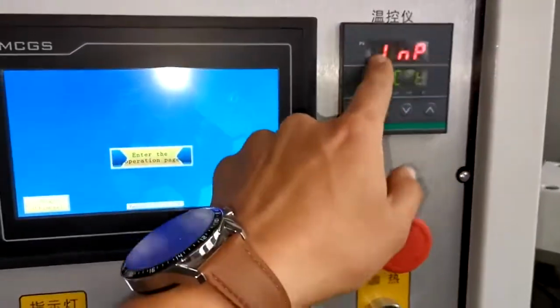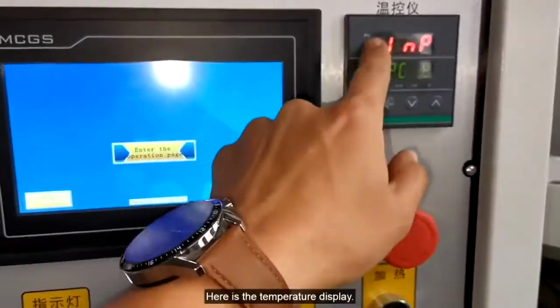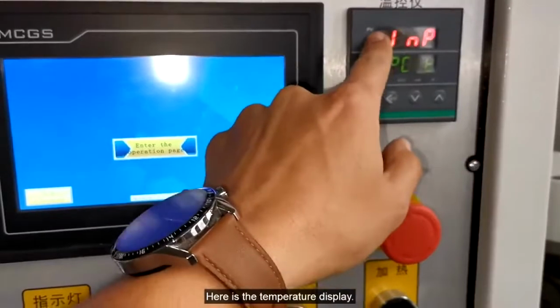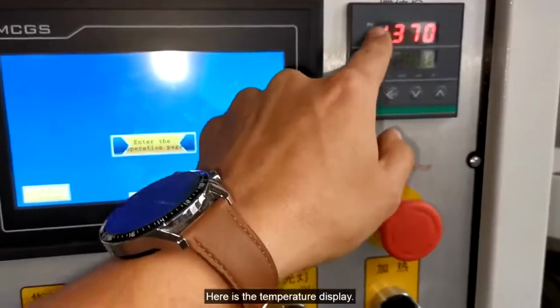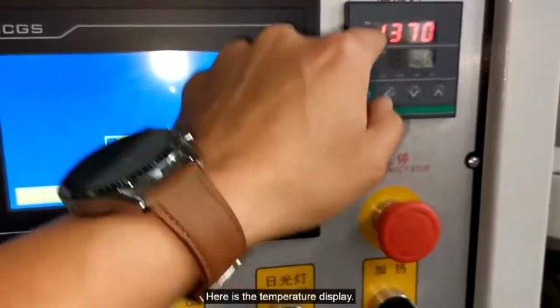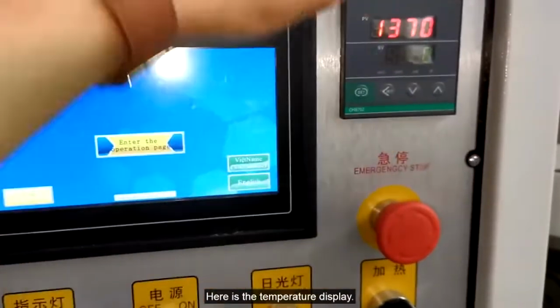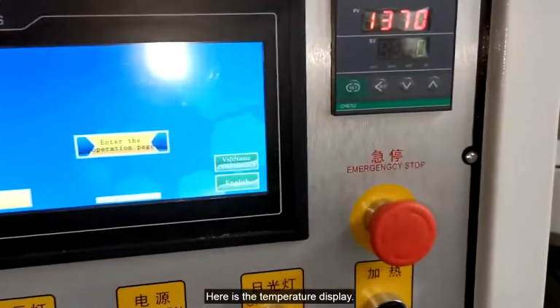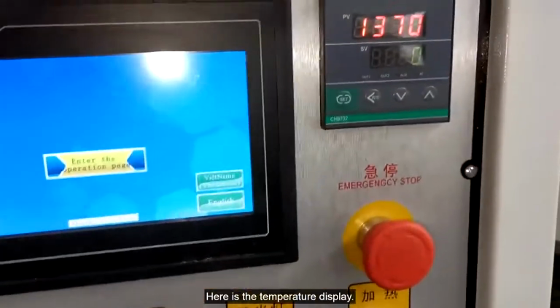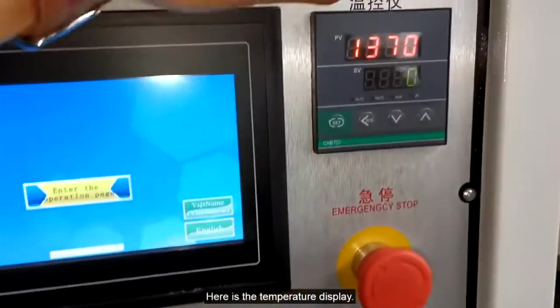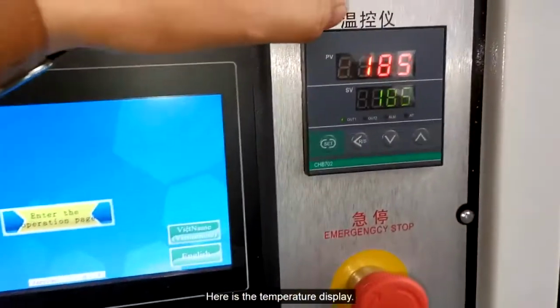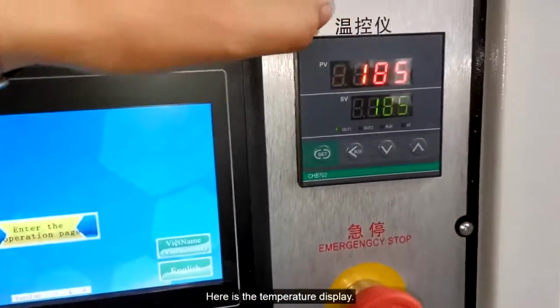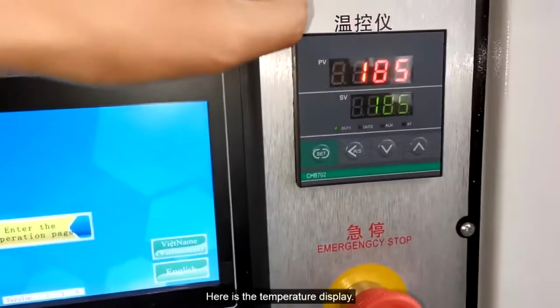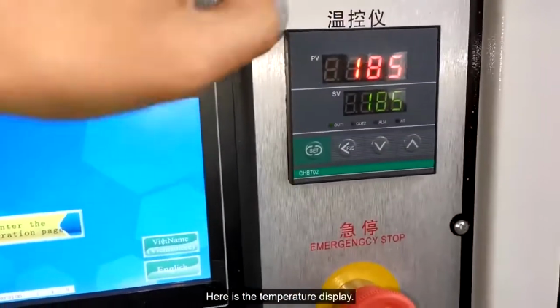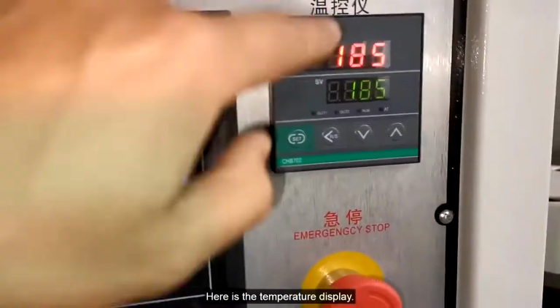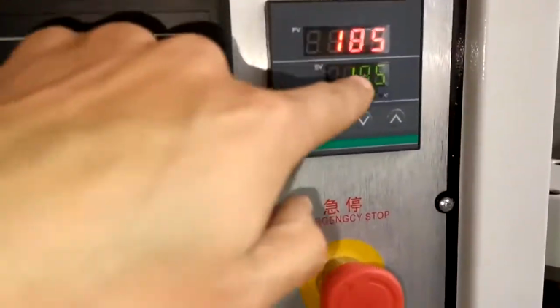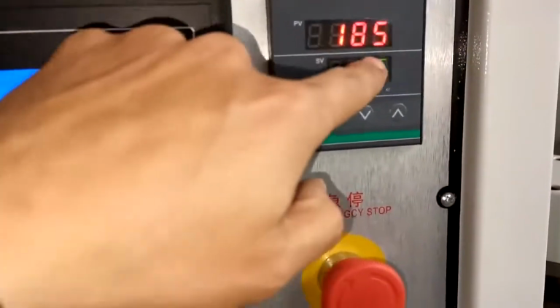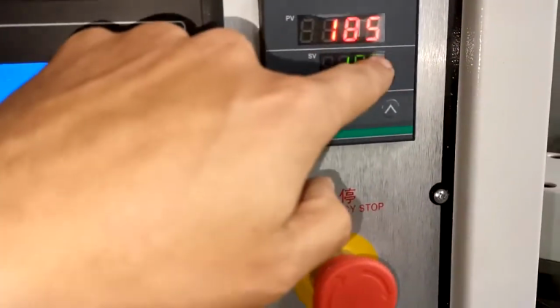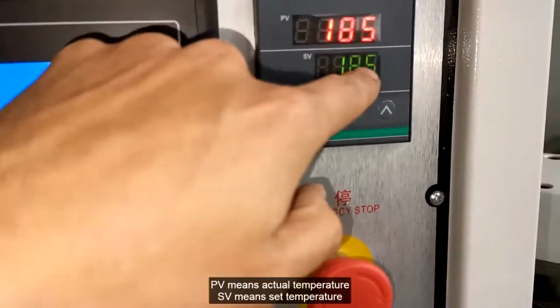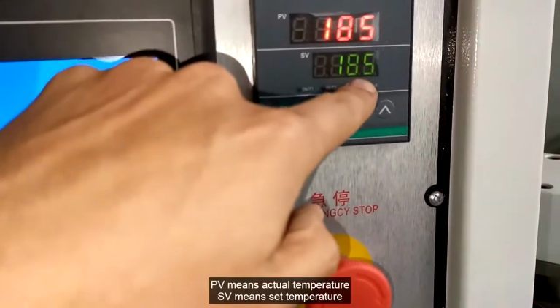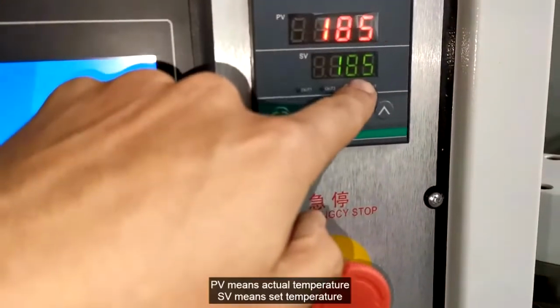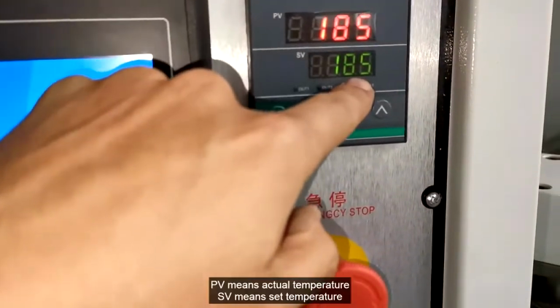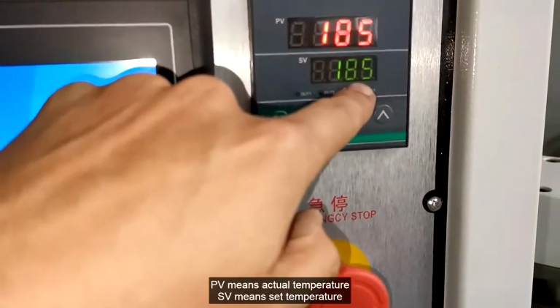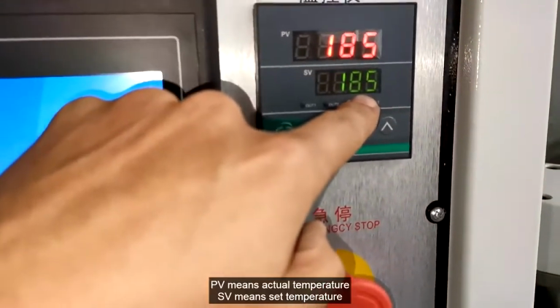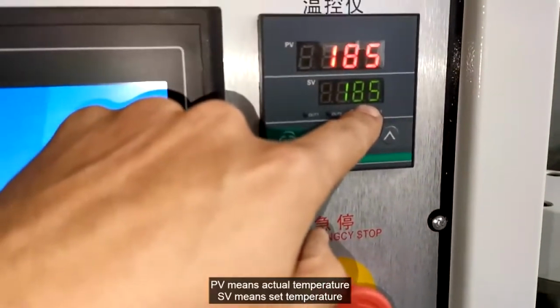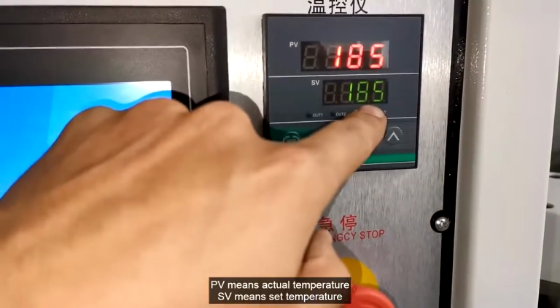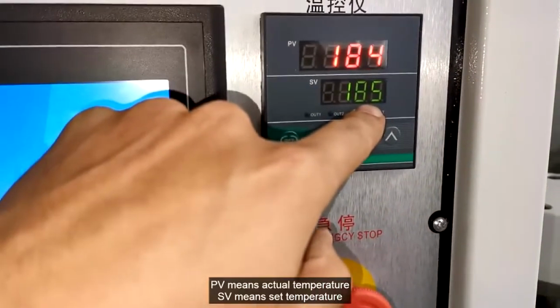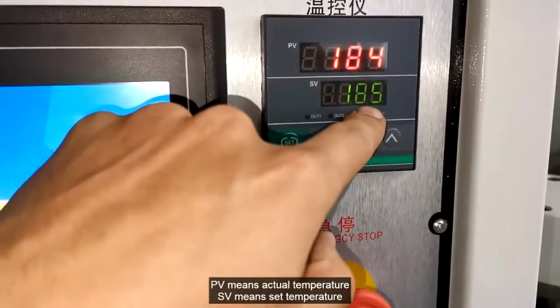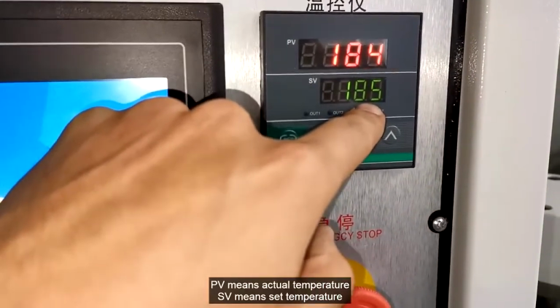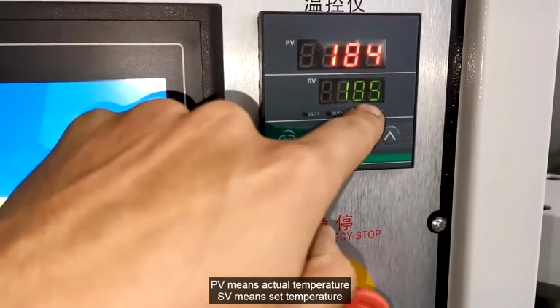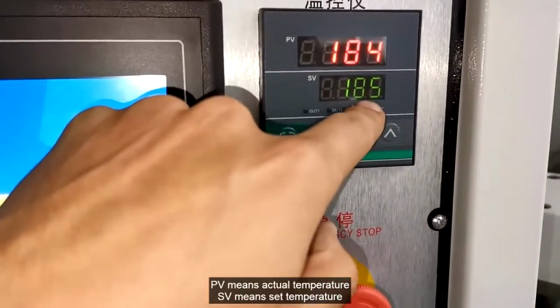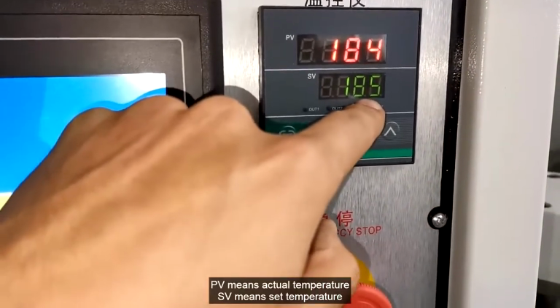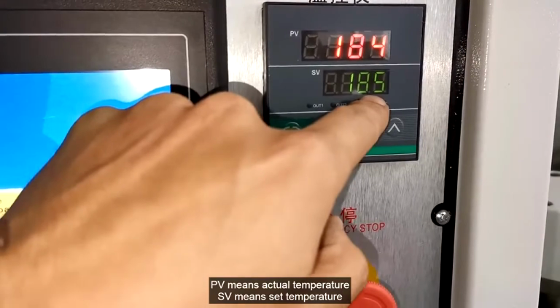Here is the temperature display. PB means actual temperature, and SB means set temperature.